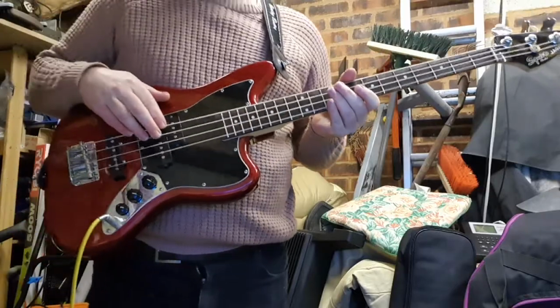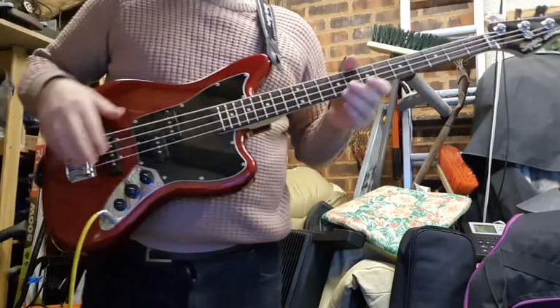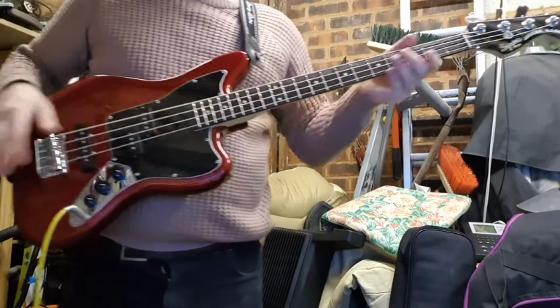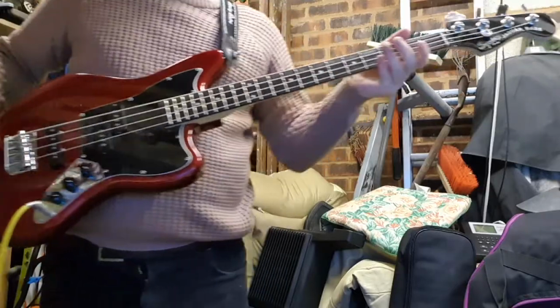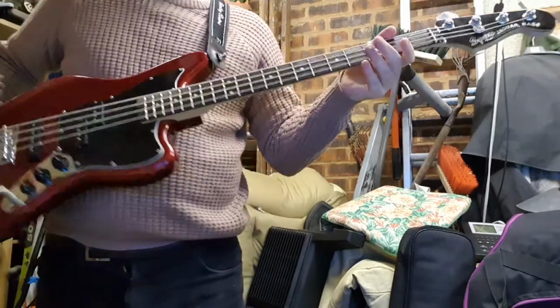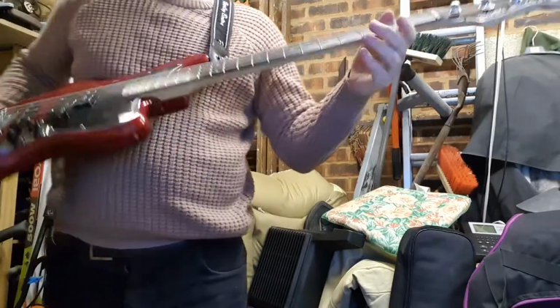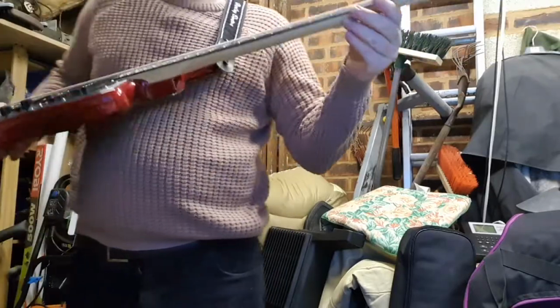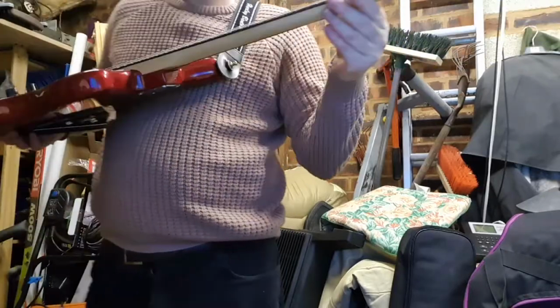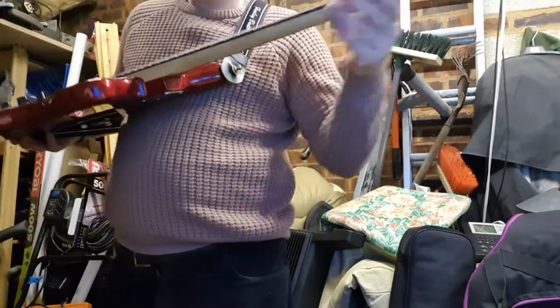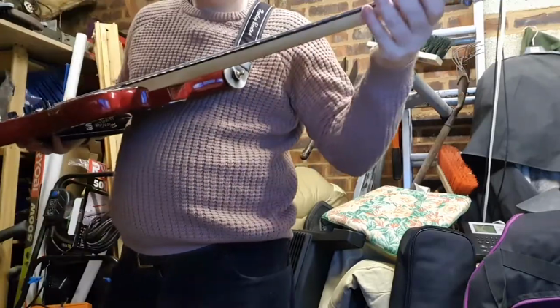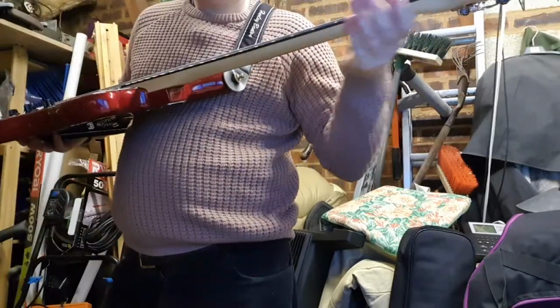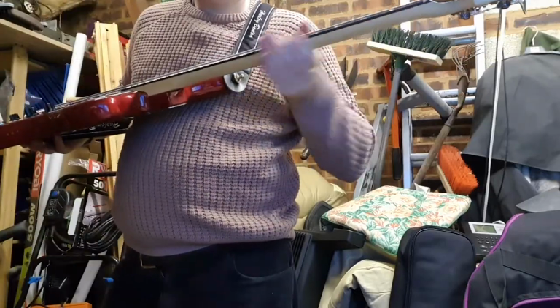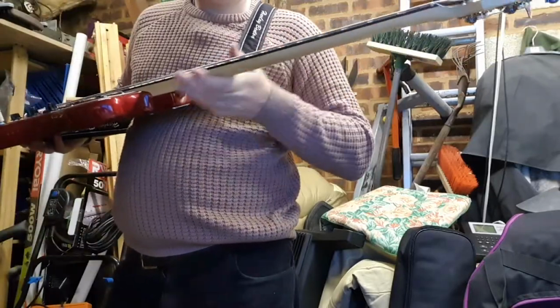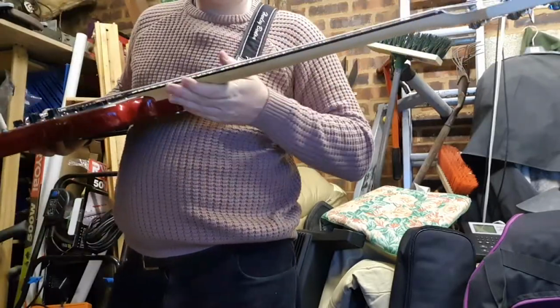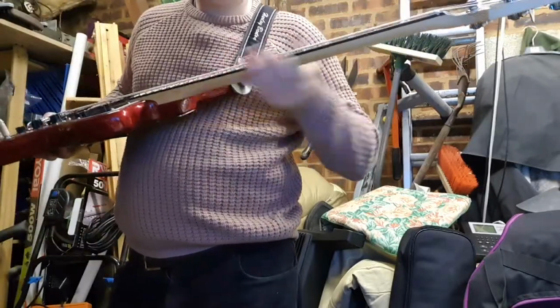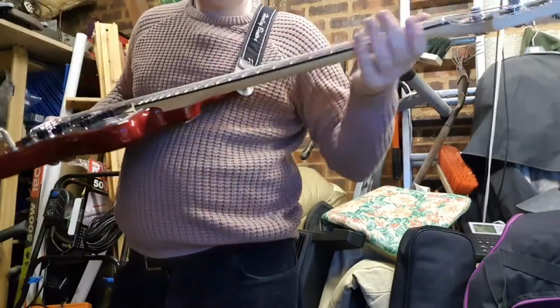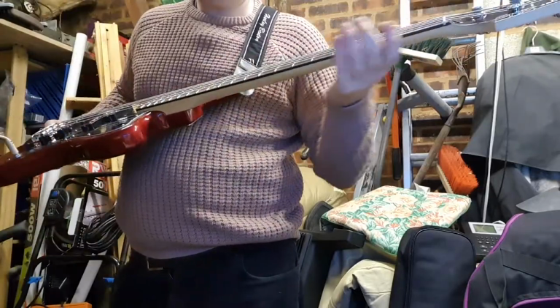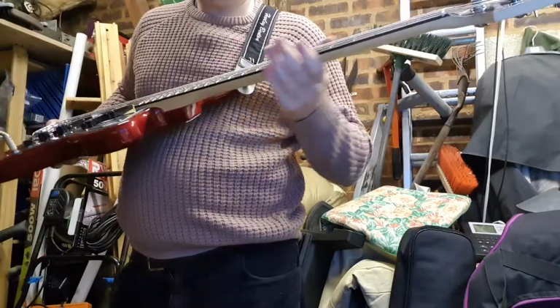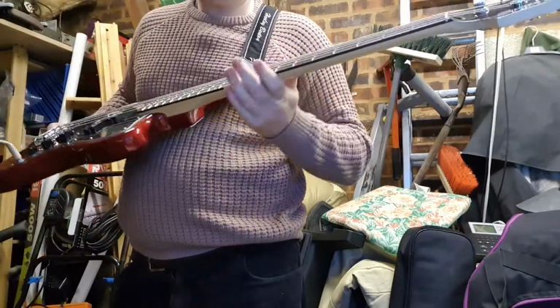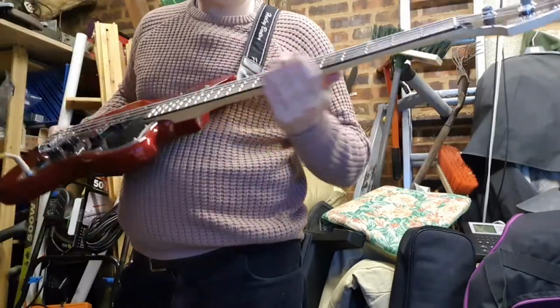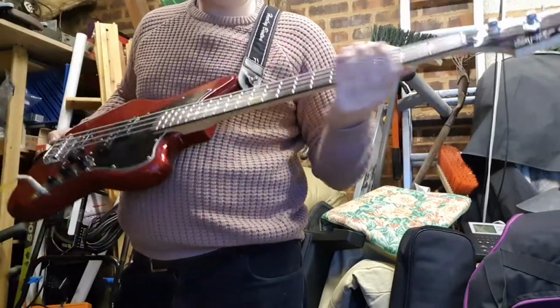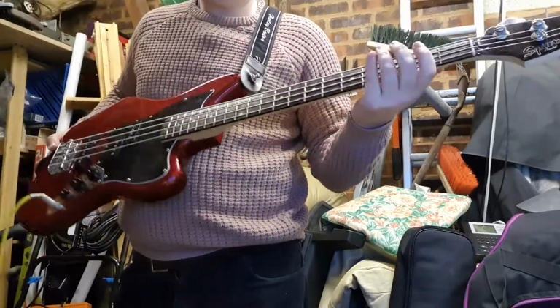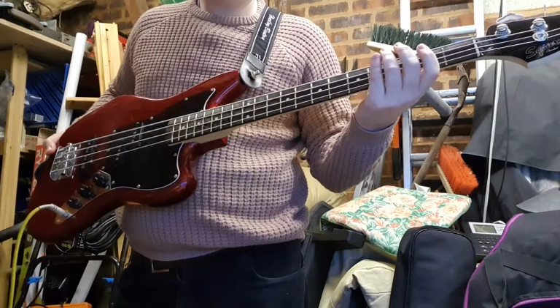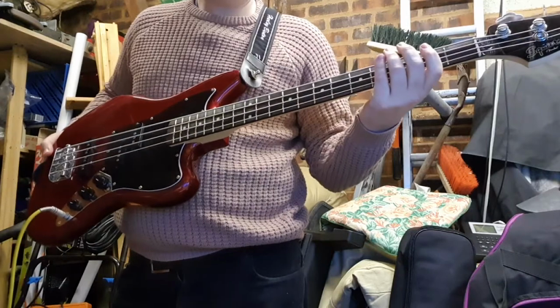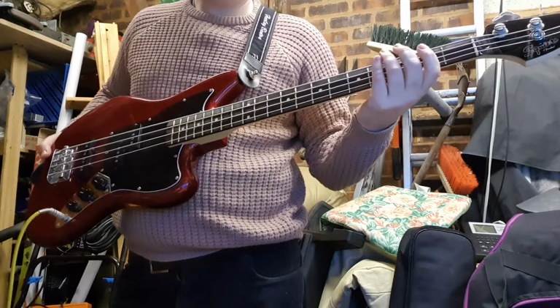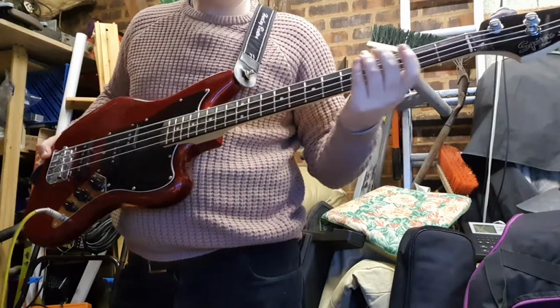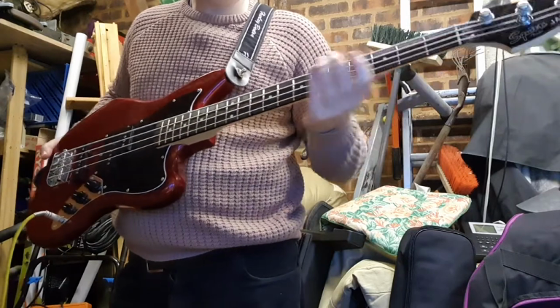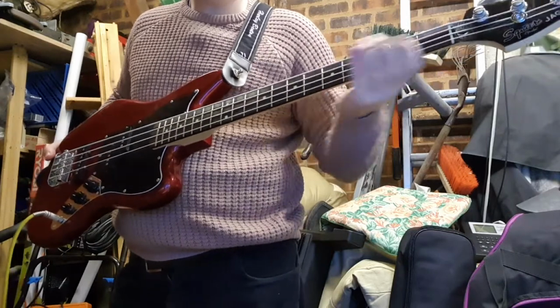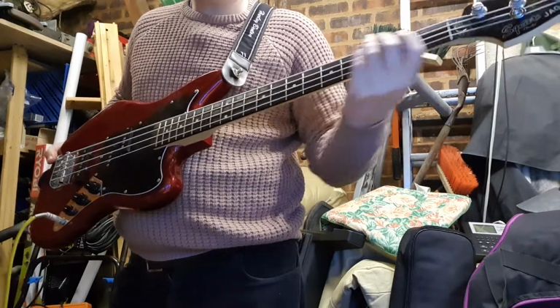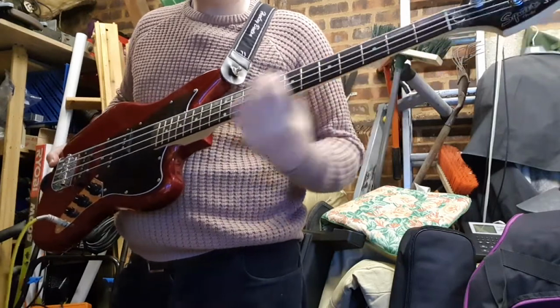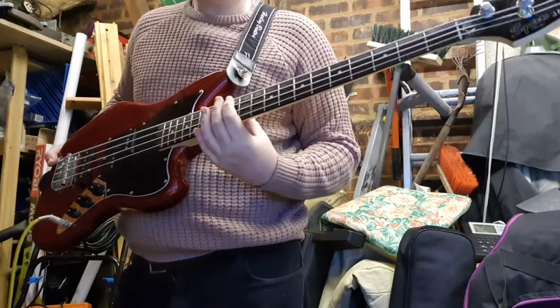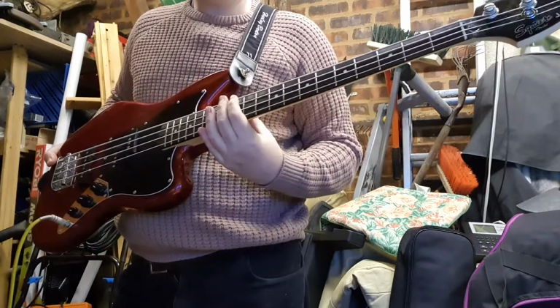The neck is quite thin, so it's fairly easy to move up. It's a satin finish. I actually quite like gloss, but this feels good.